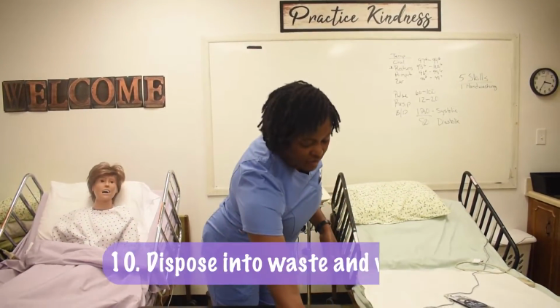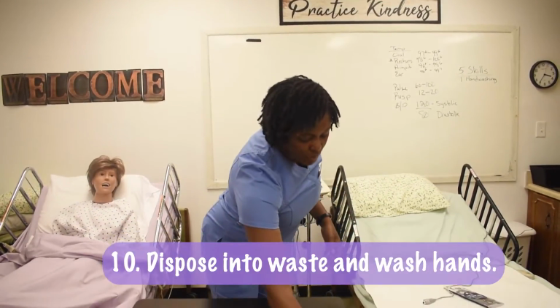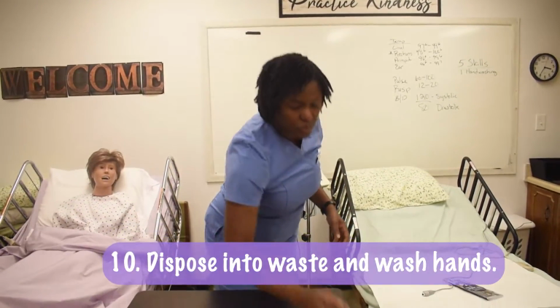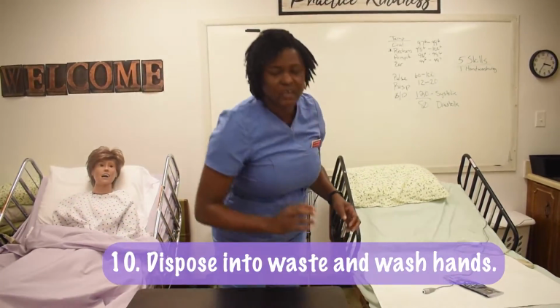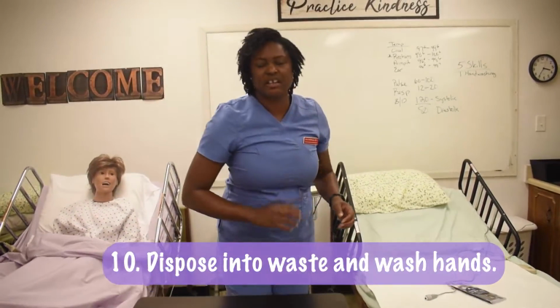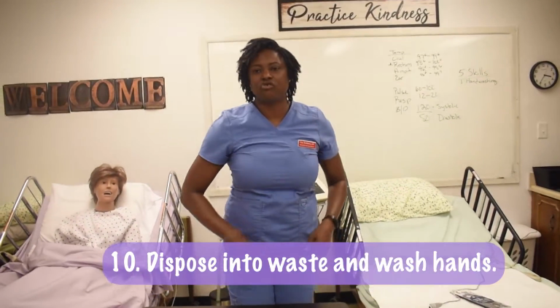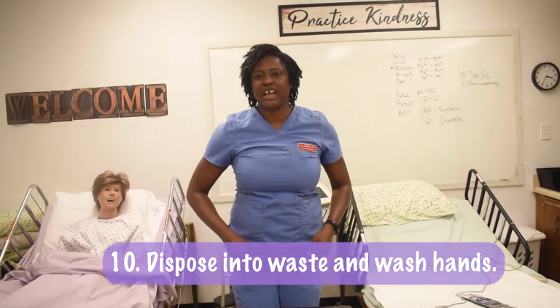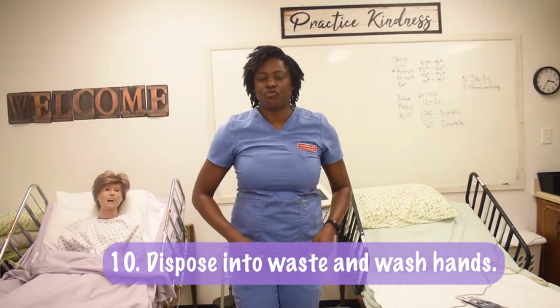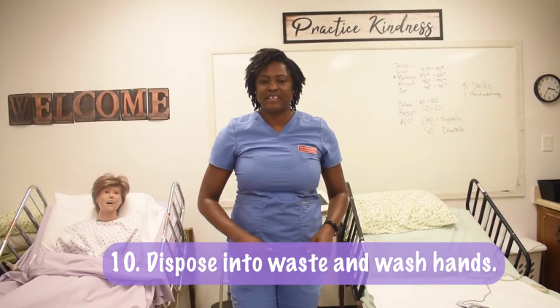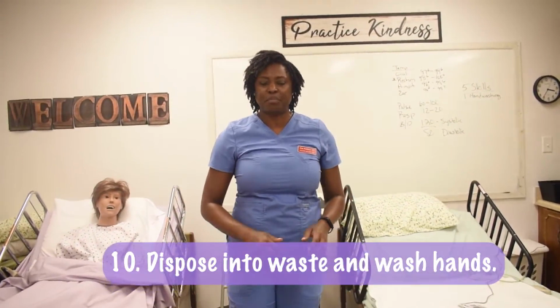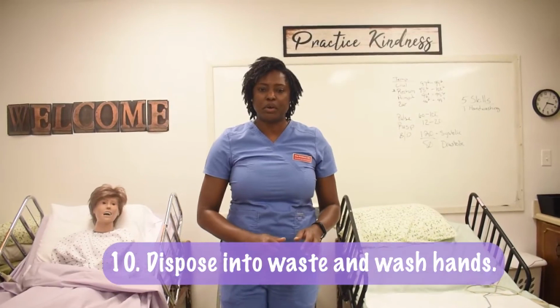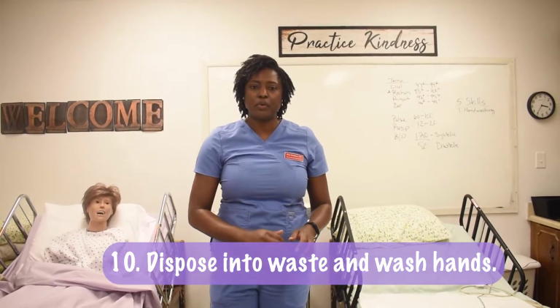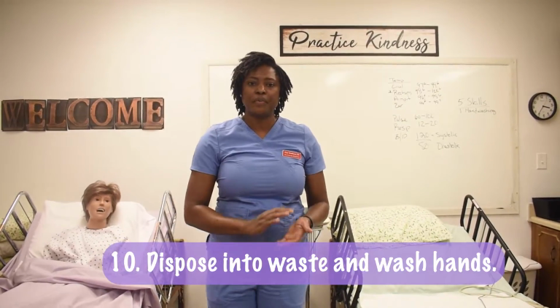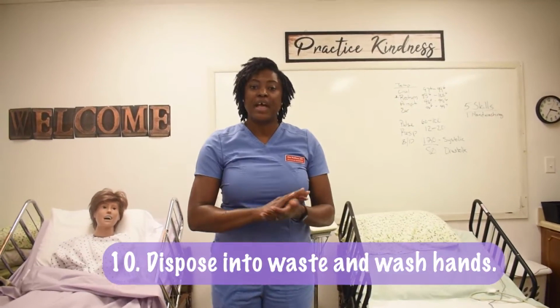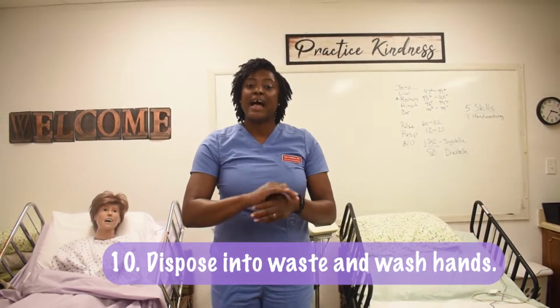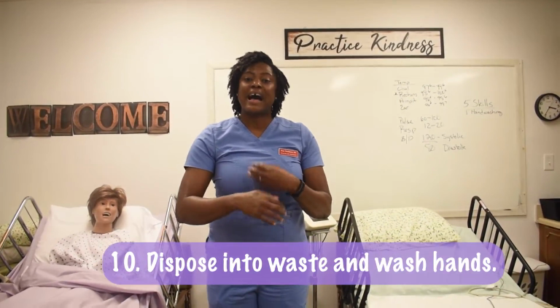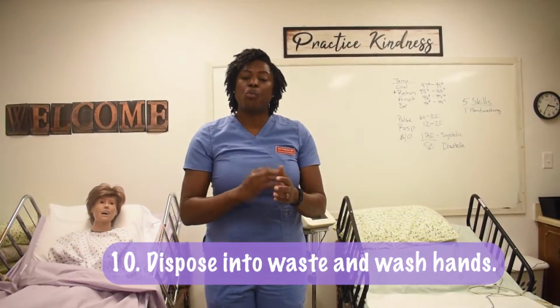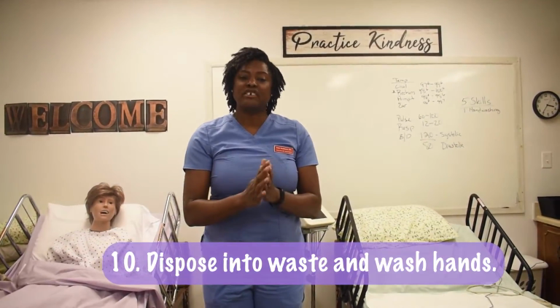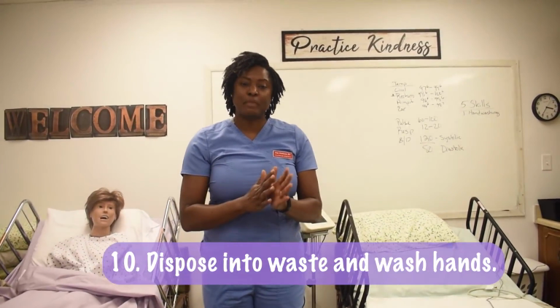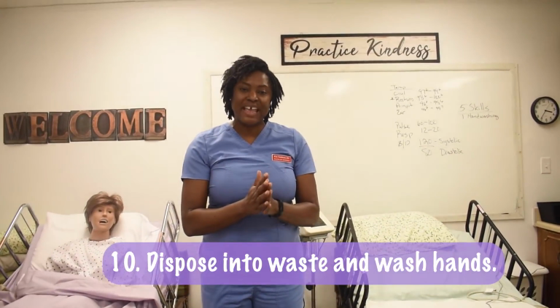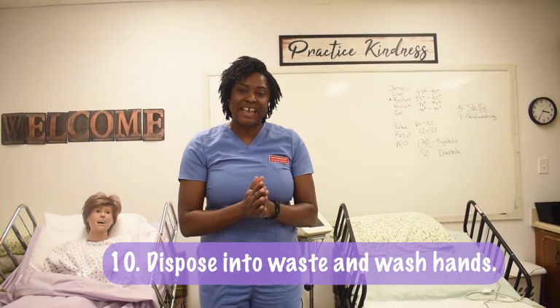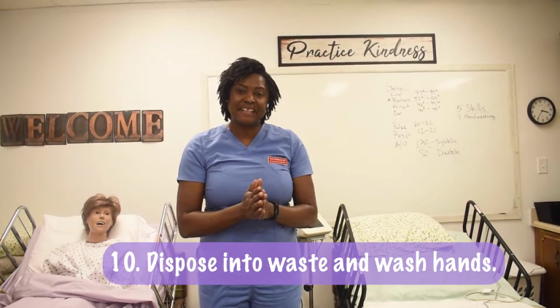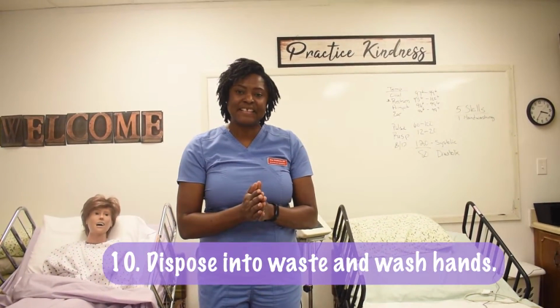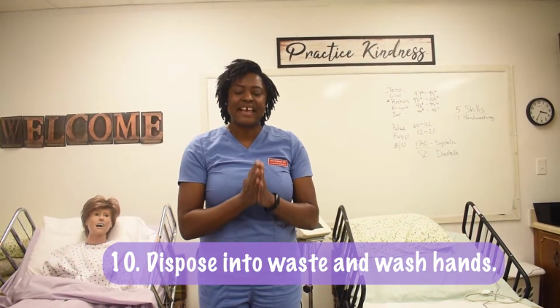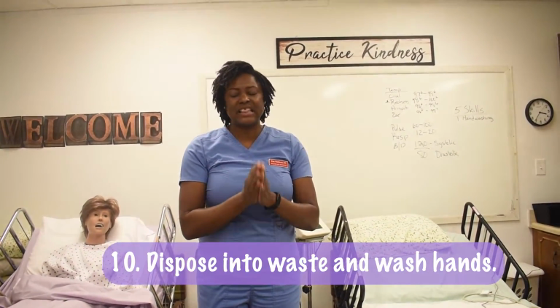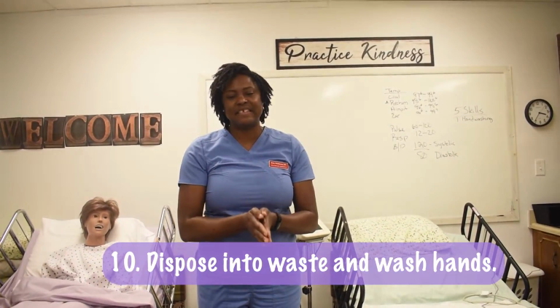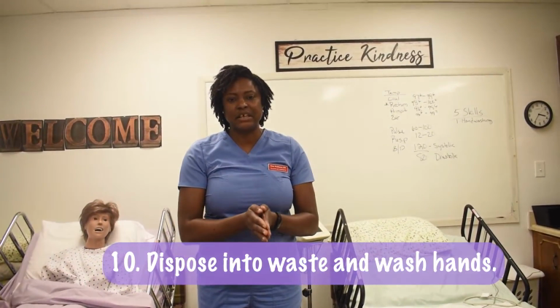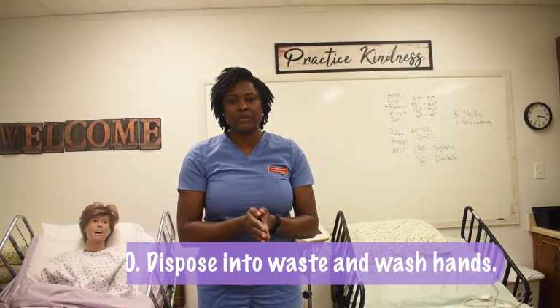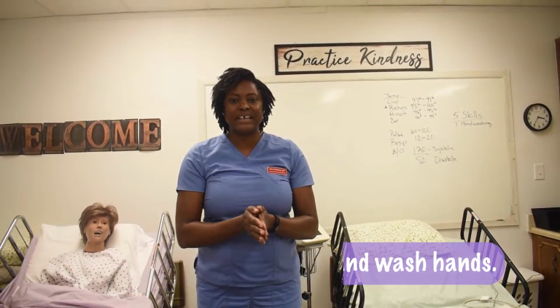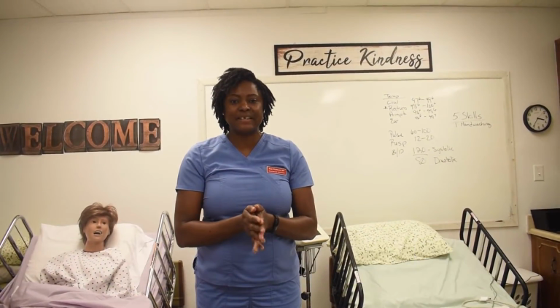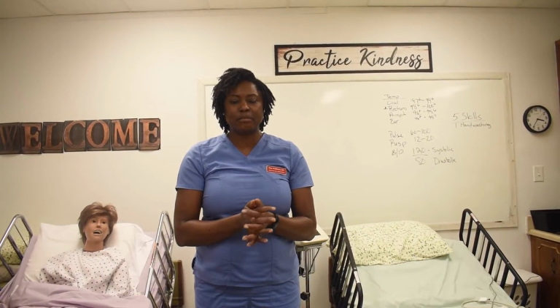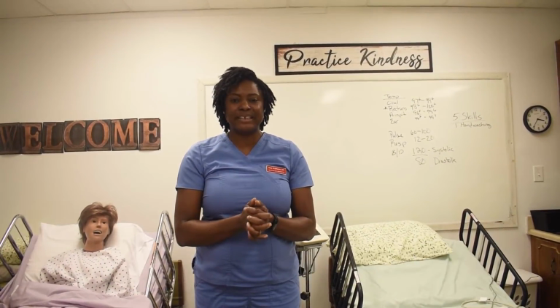Dispose in the trash receptacle. Wash your hands and the skill is complete.